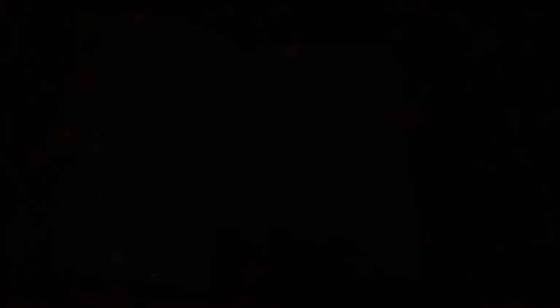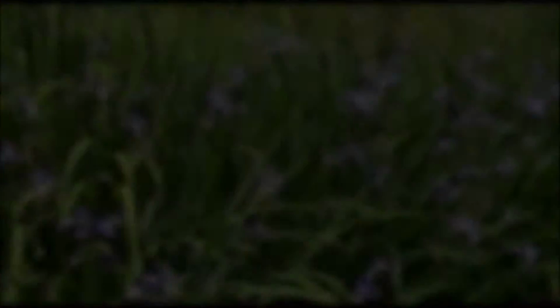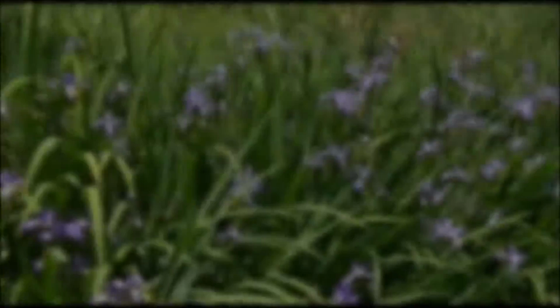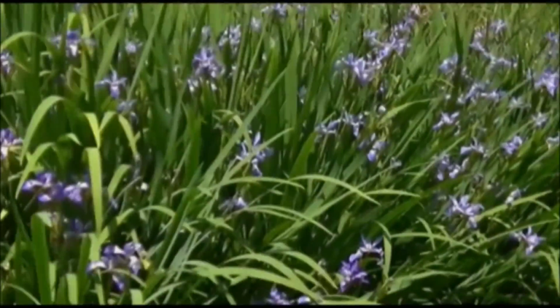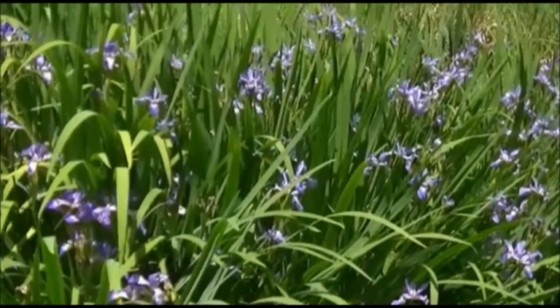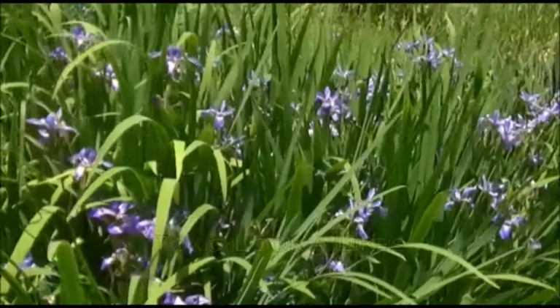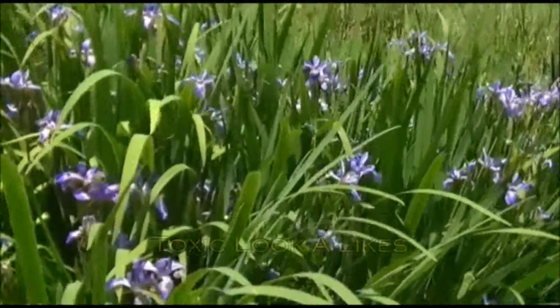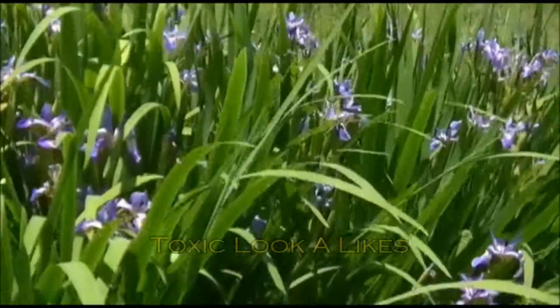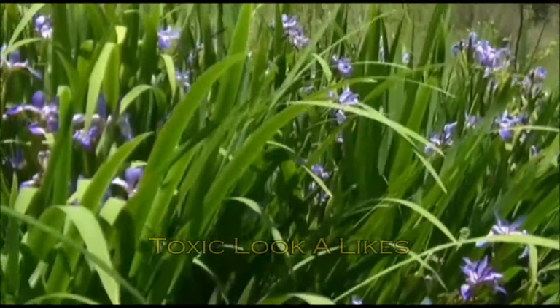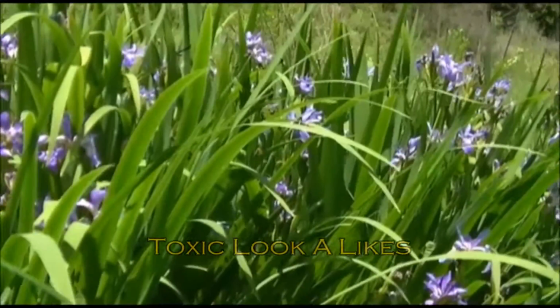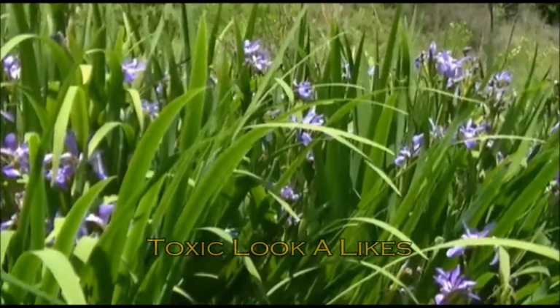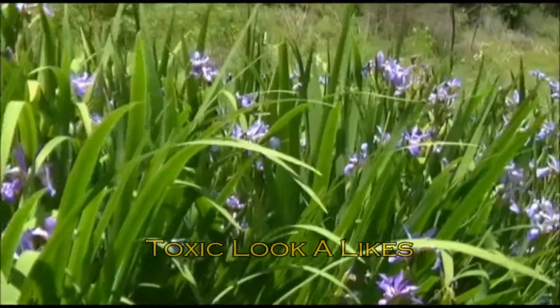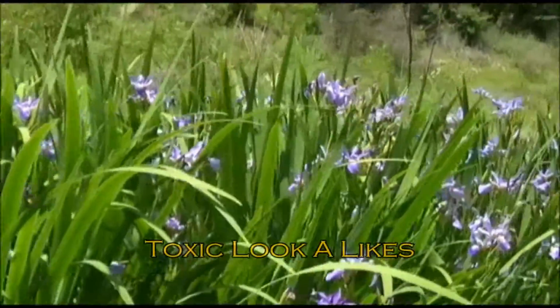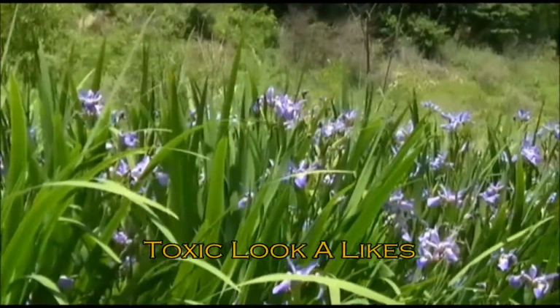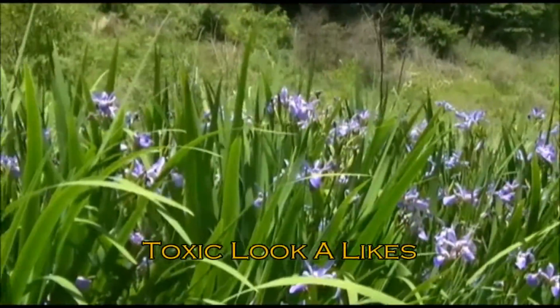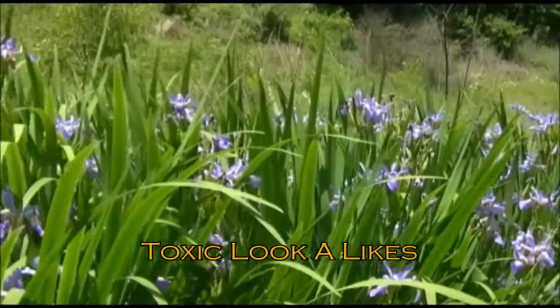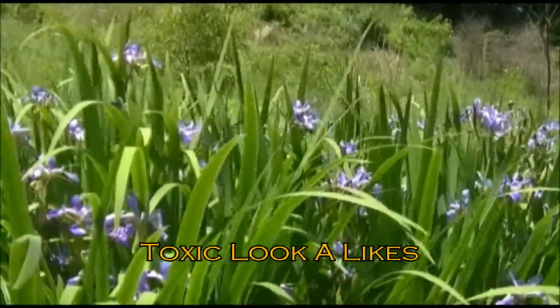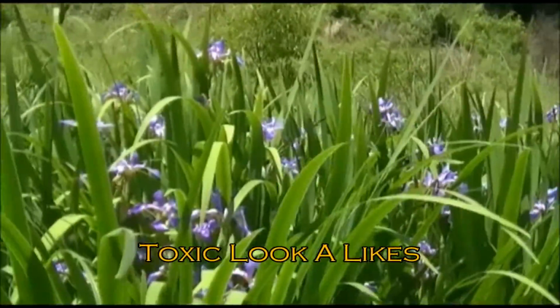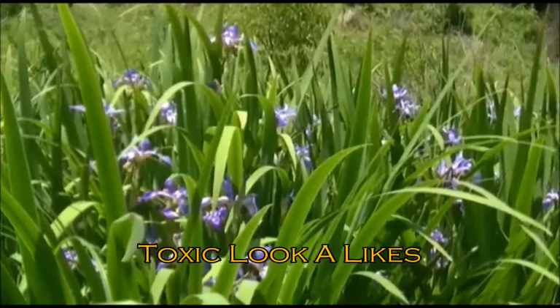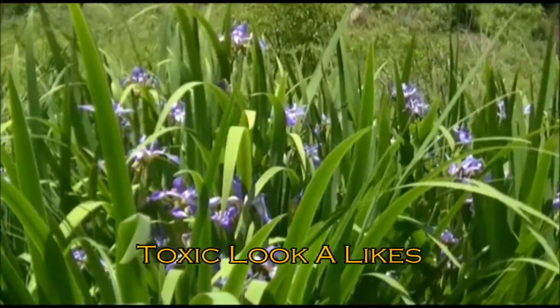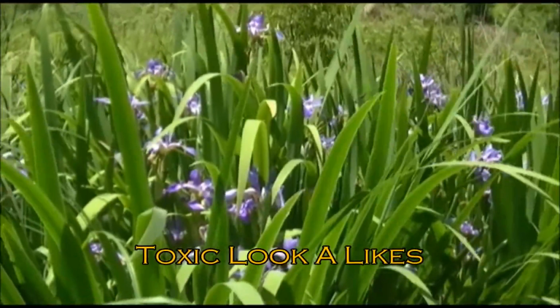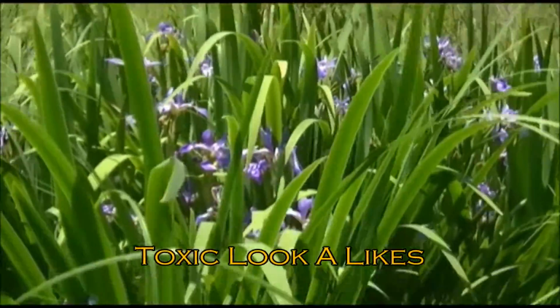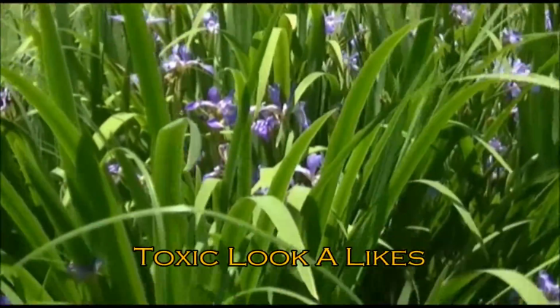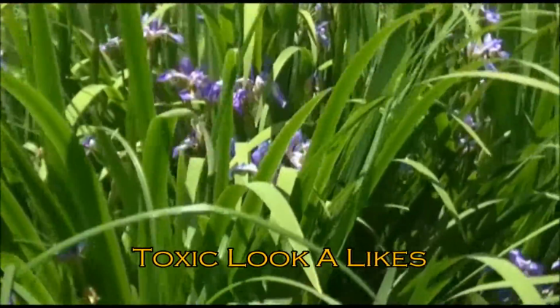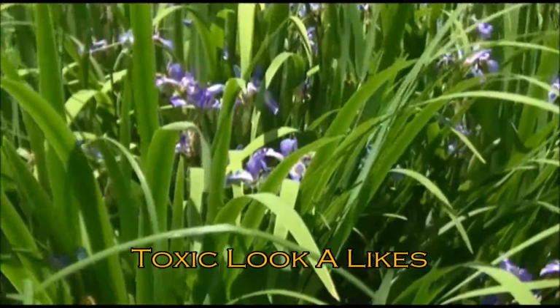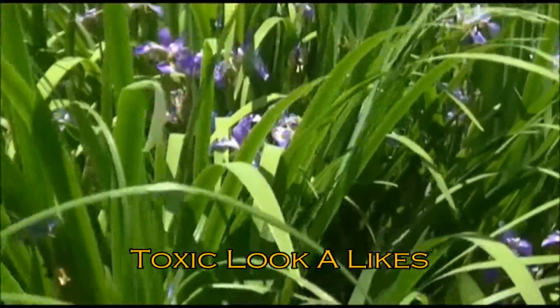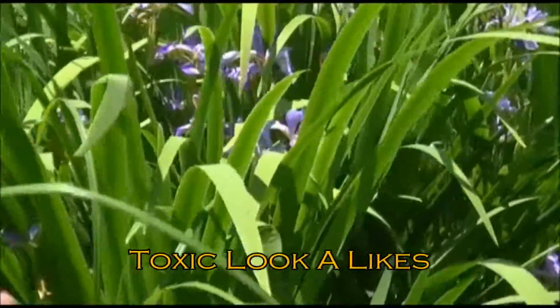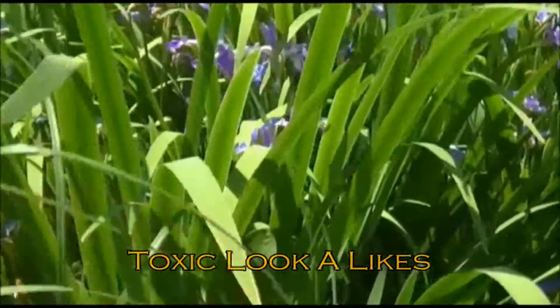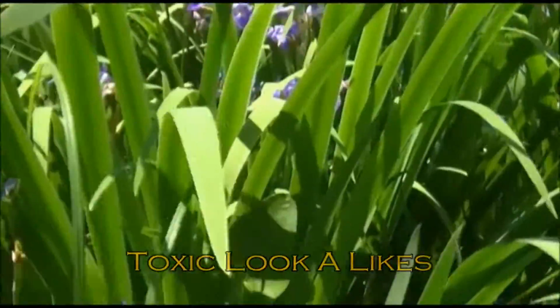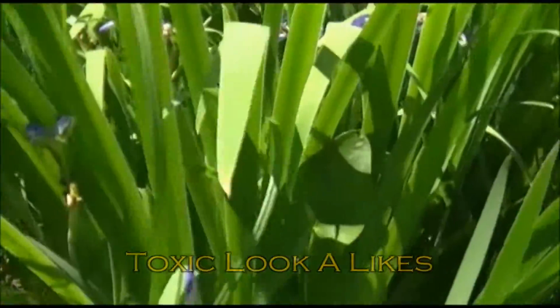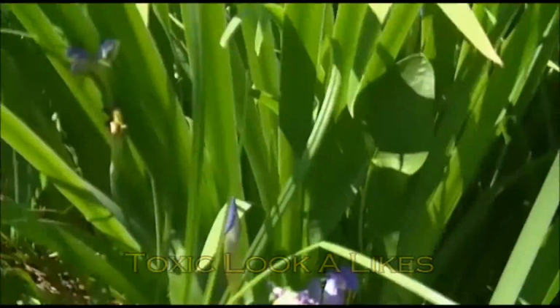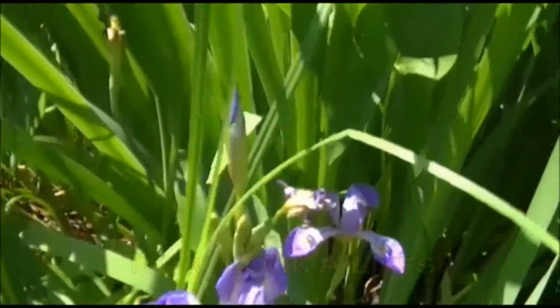I'm going to shoot this video about poisonous look-alikes. Here we have flowering iris — get a close-up.